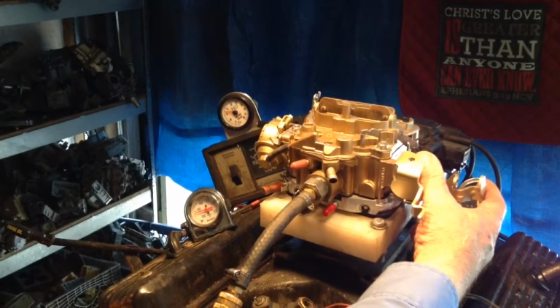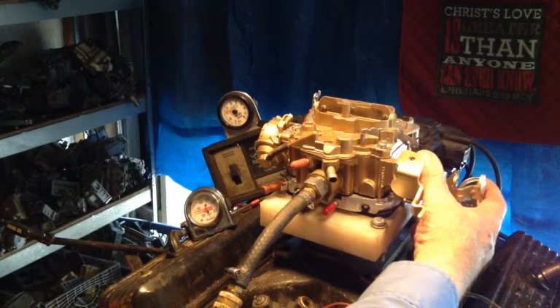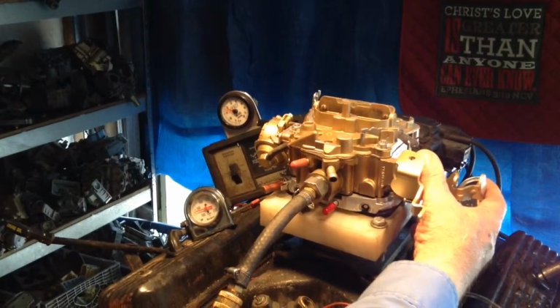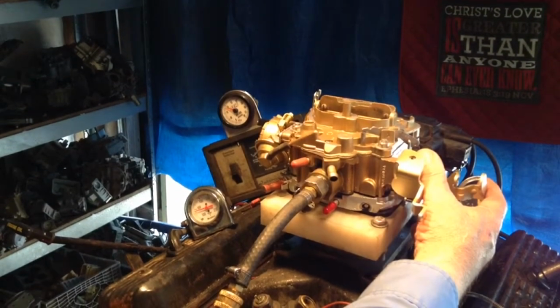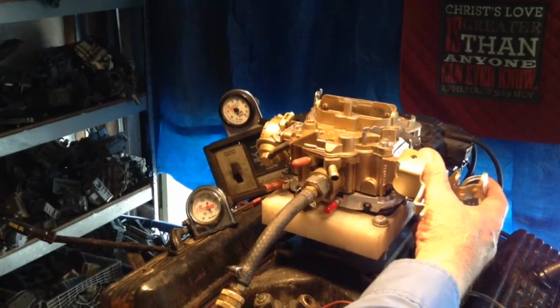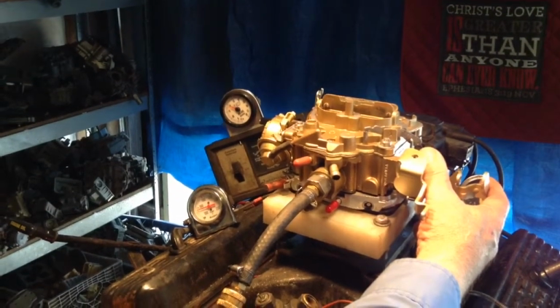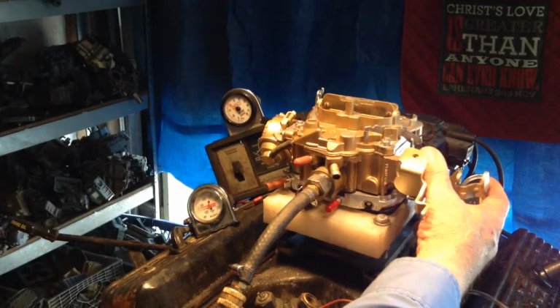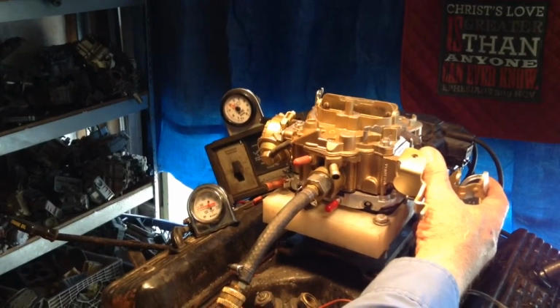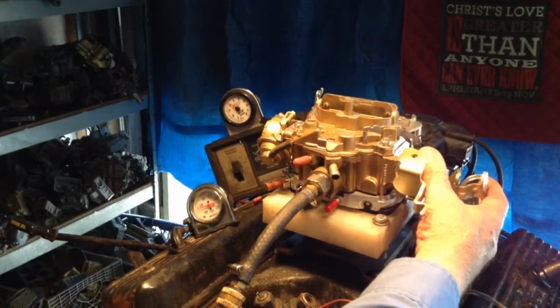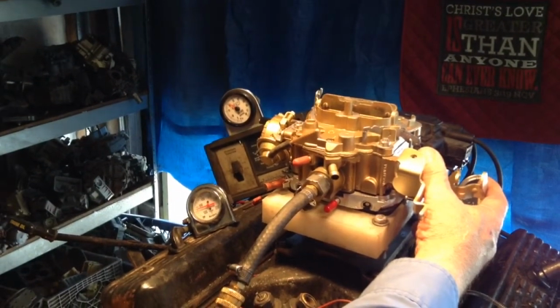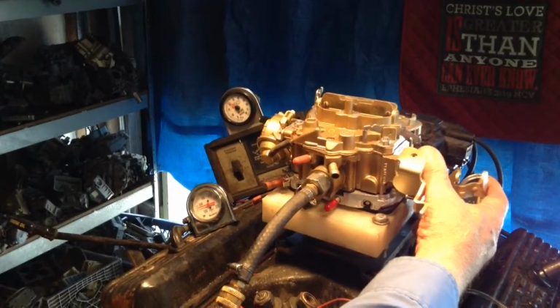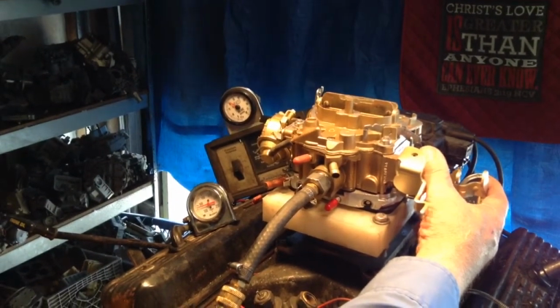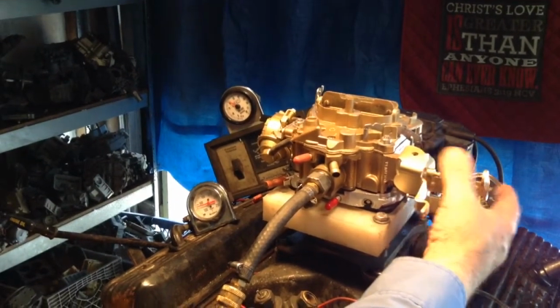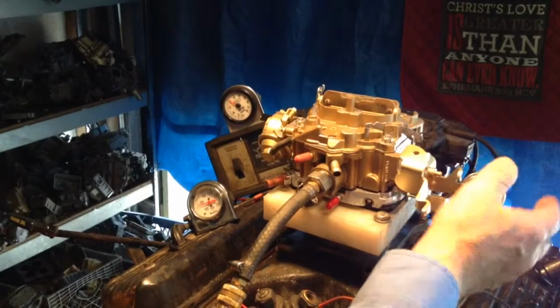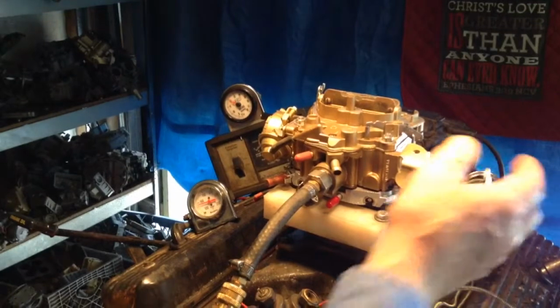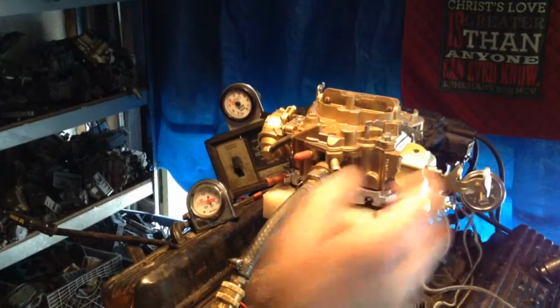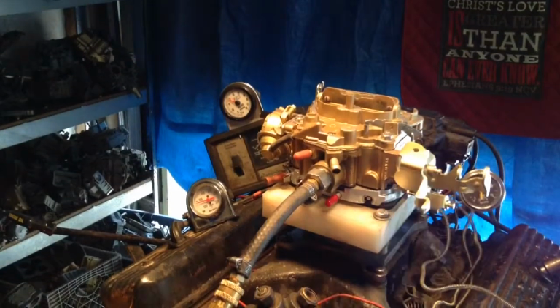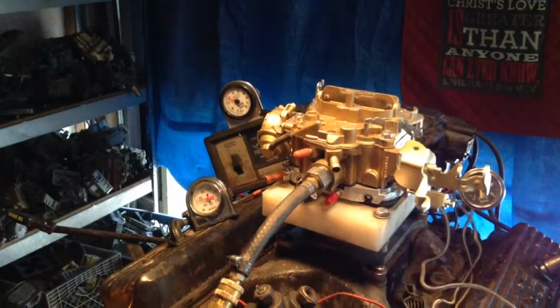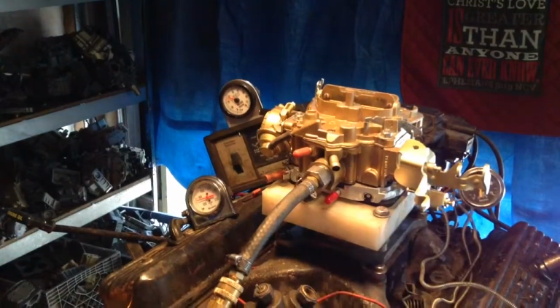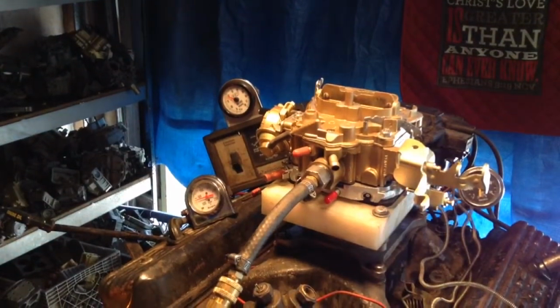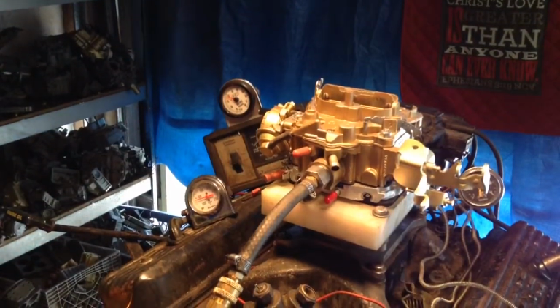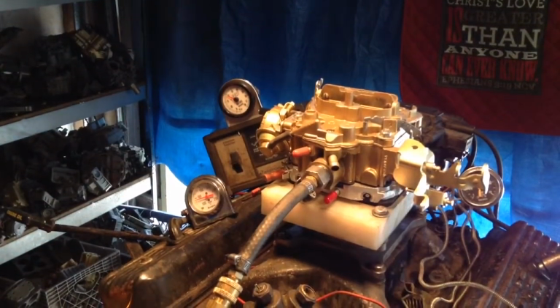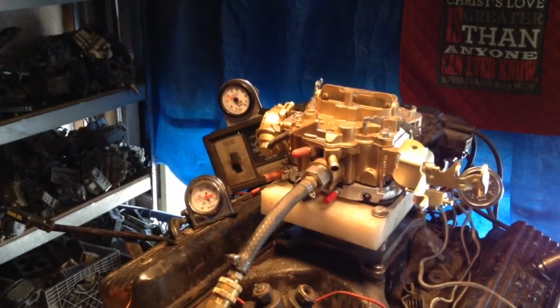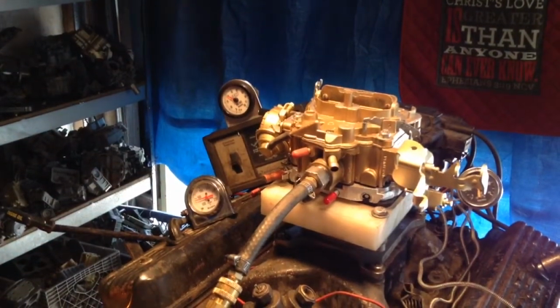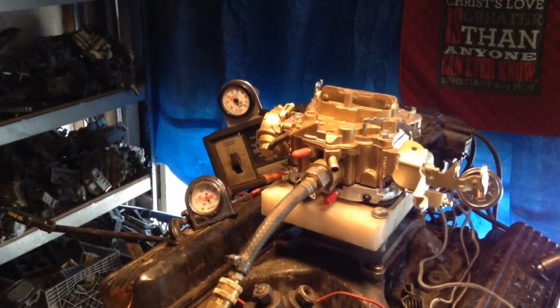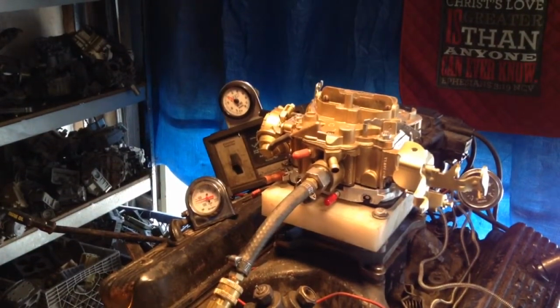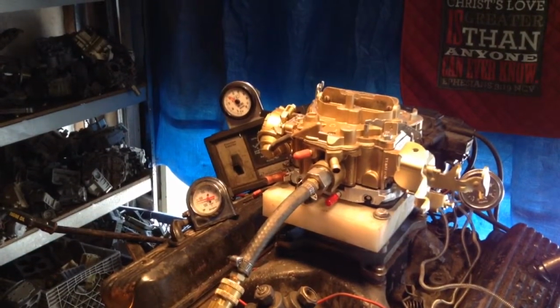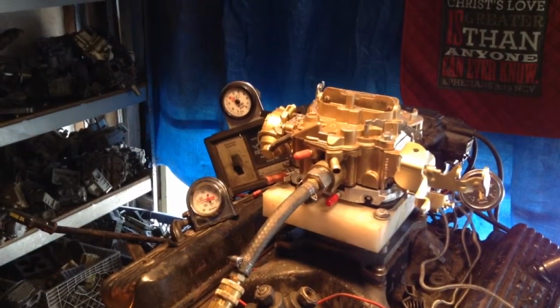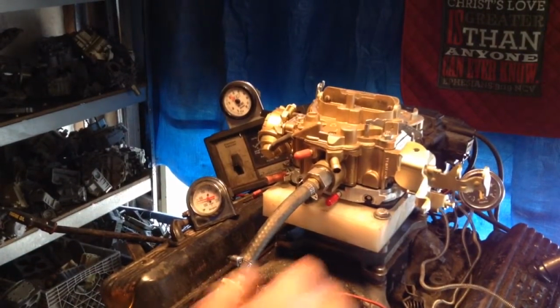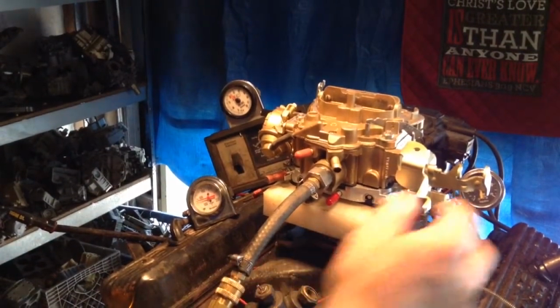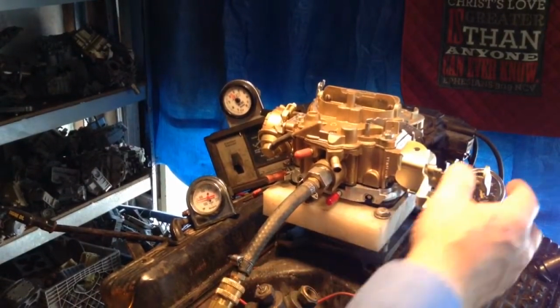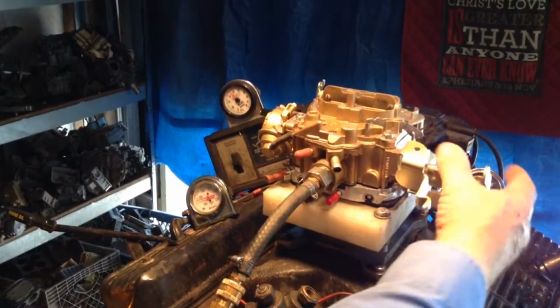That thing runs so smooth. You'll think it's a Singer sewing machine. Oh, that's smooth.